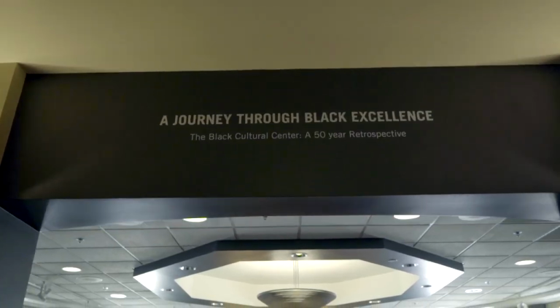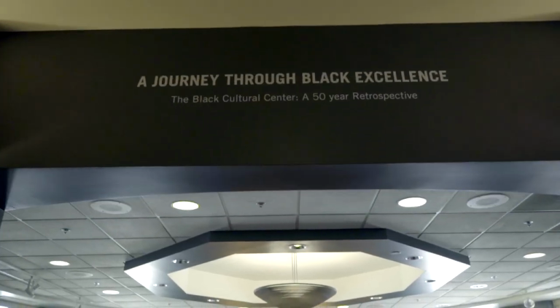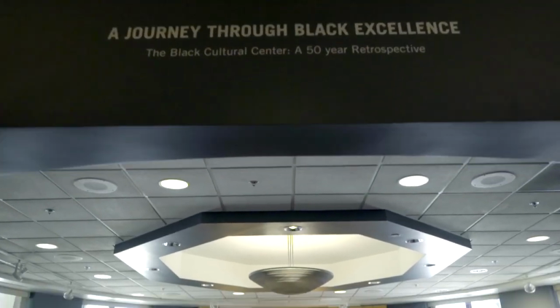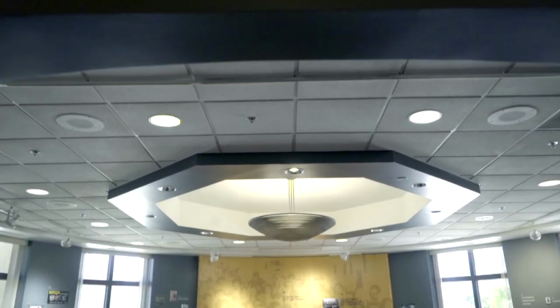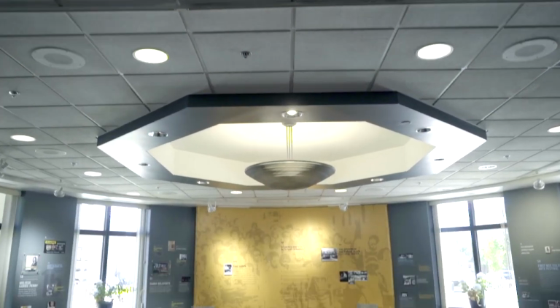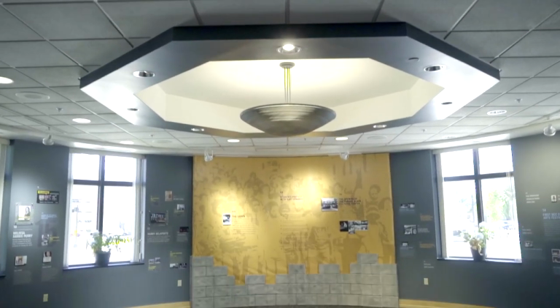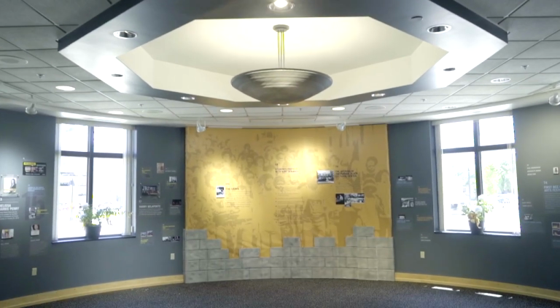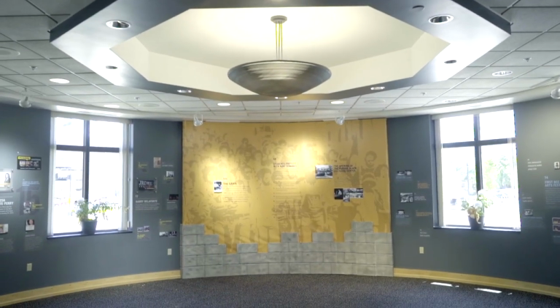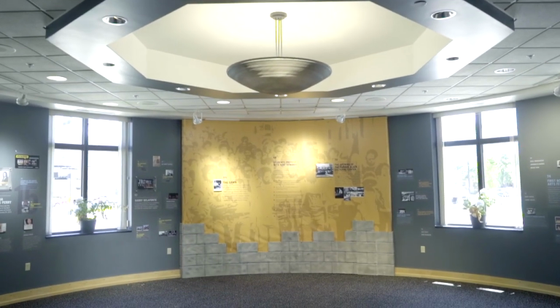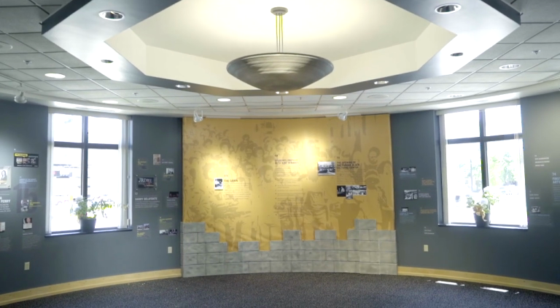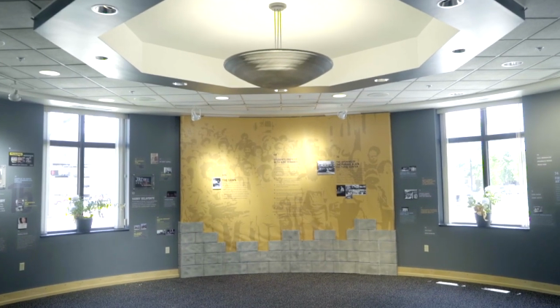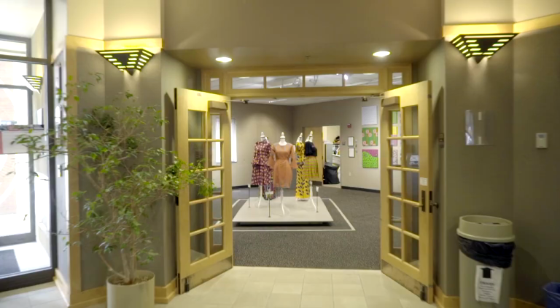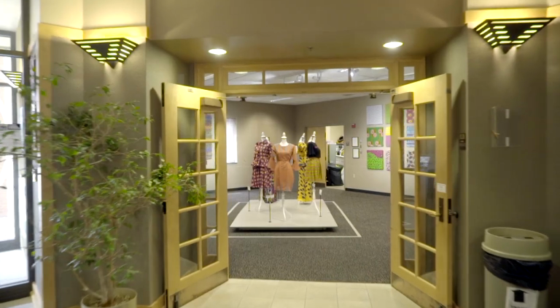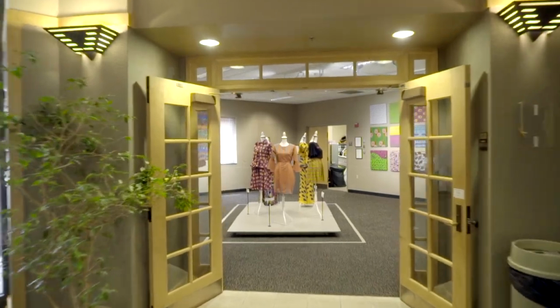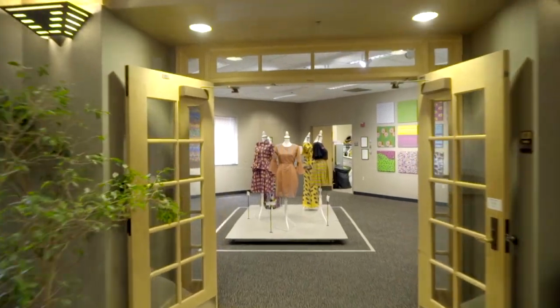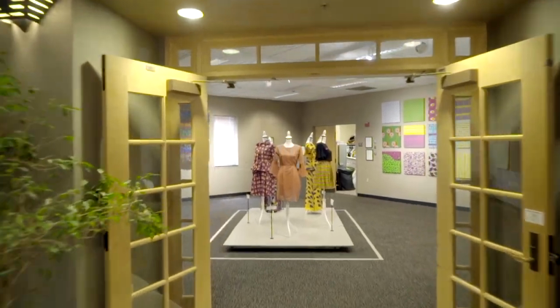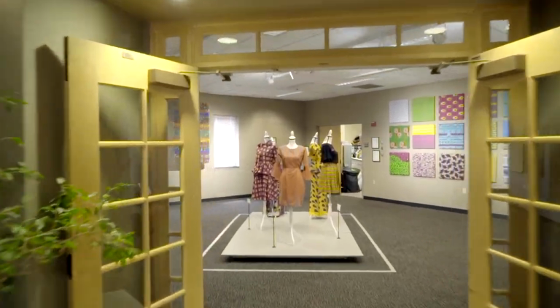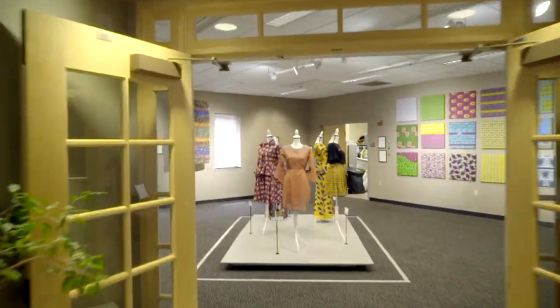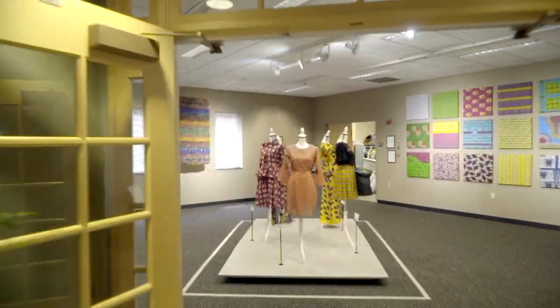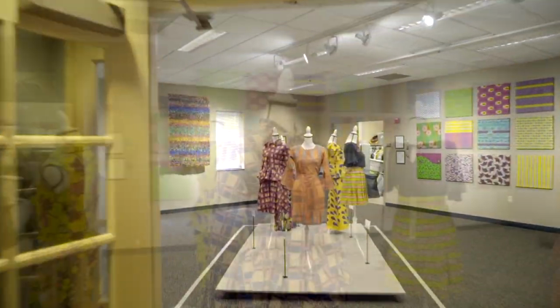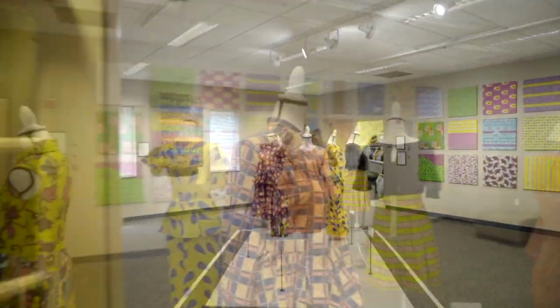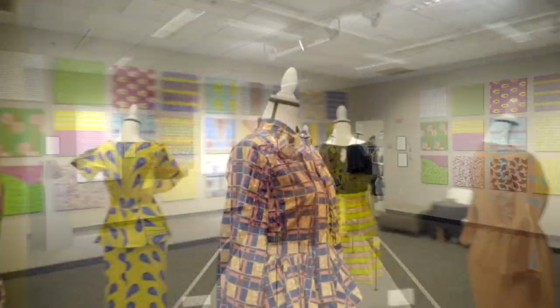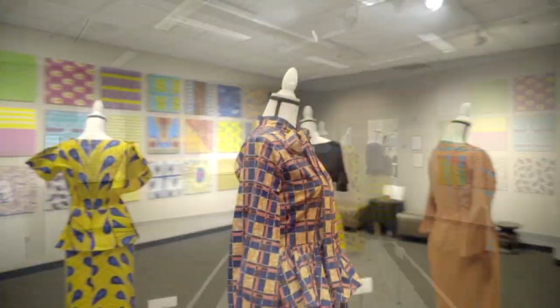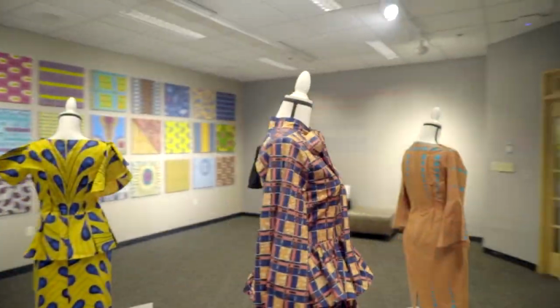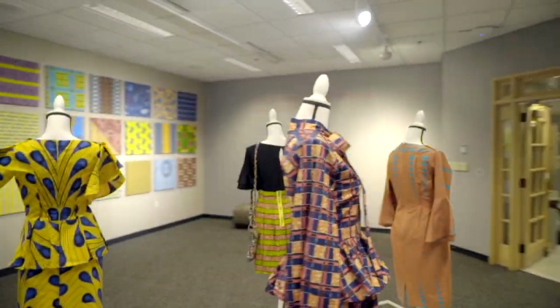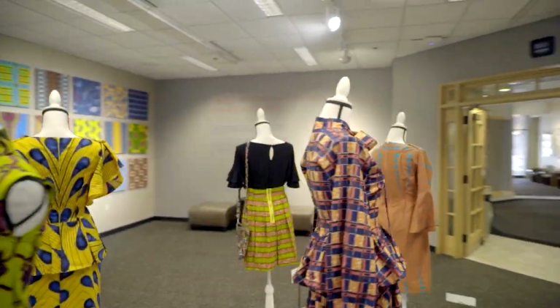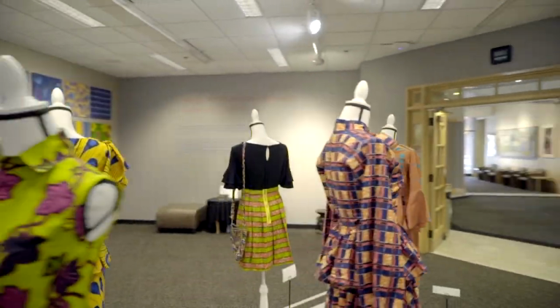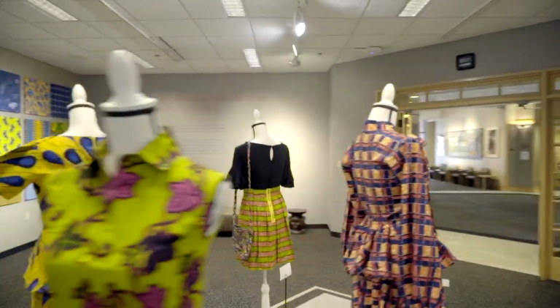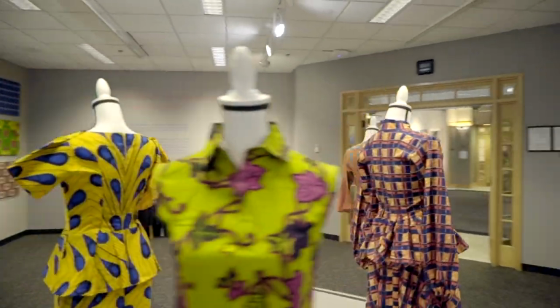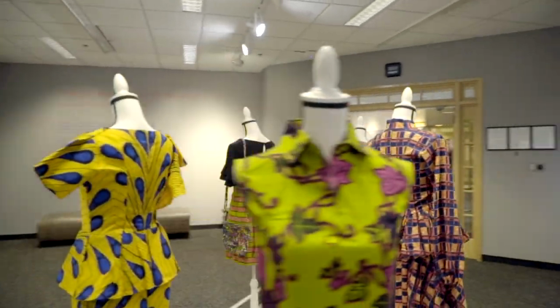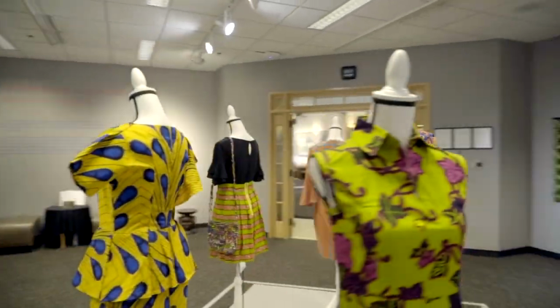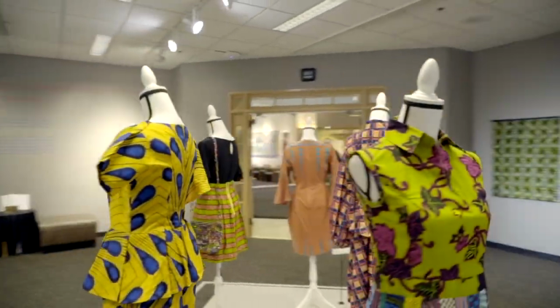Also on the first floor are a formal lounge and an exhibit hall, which often features student-created work.